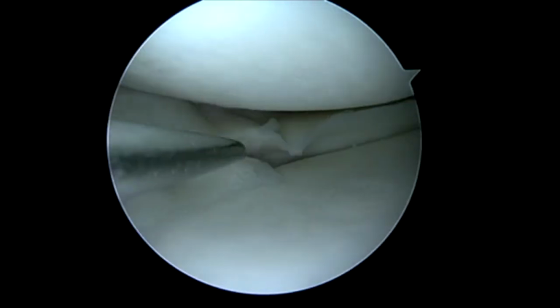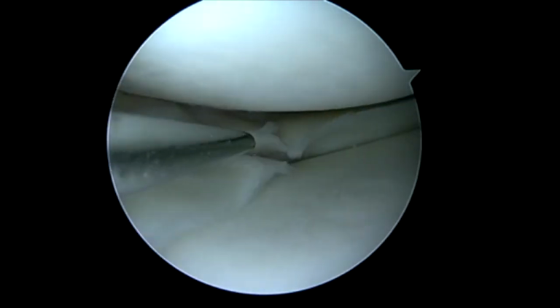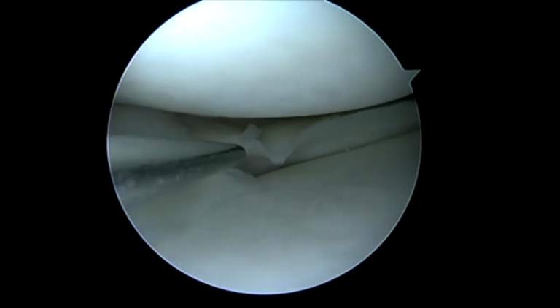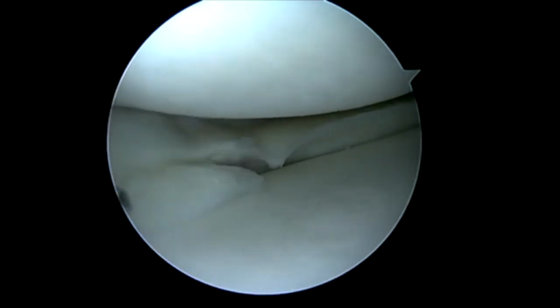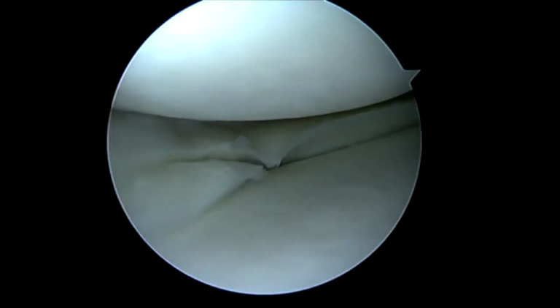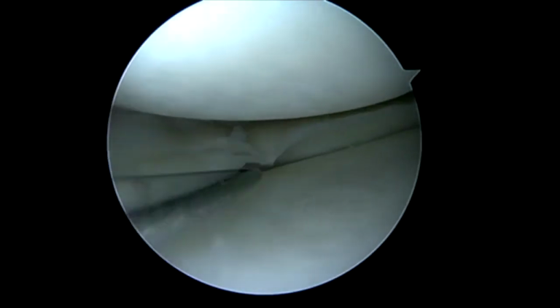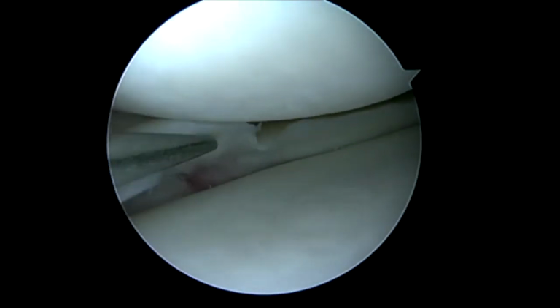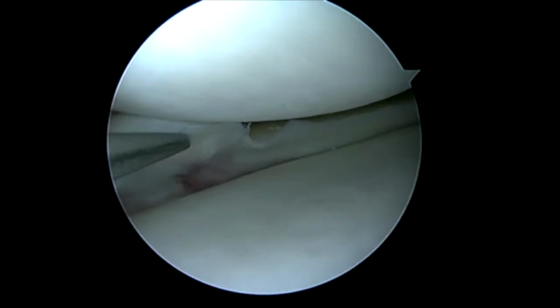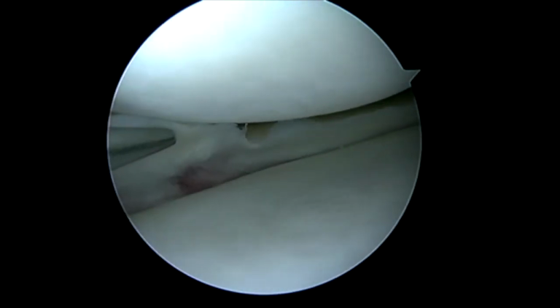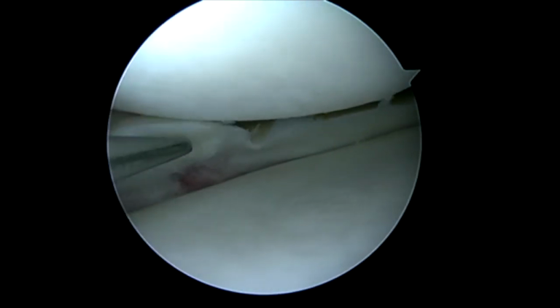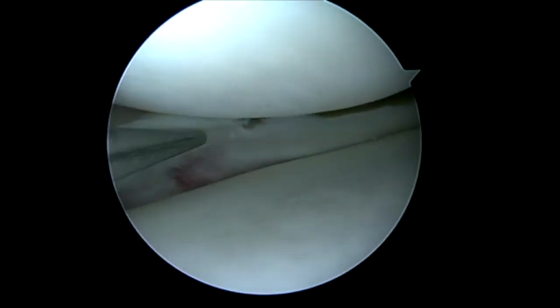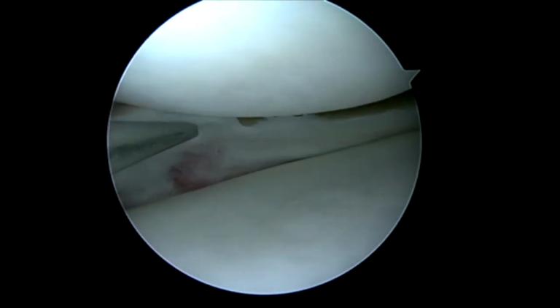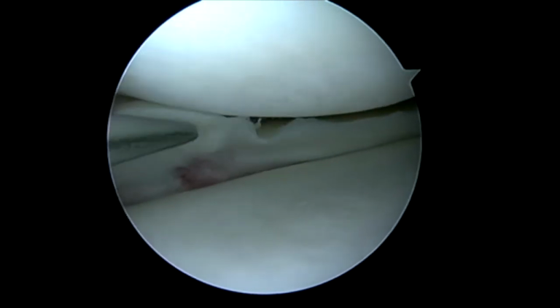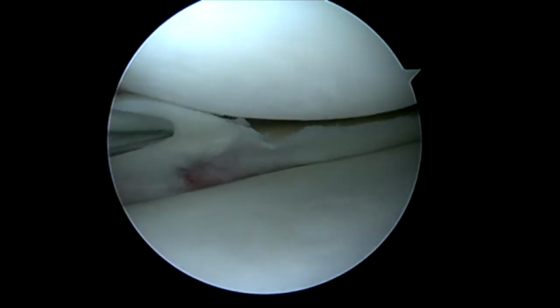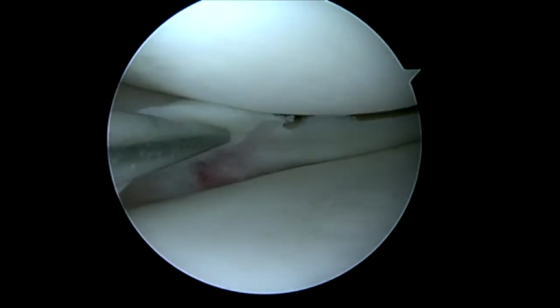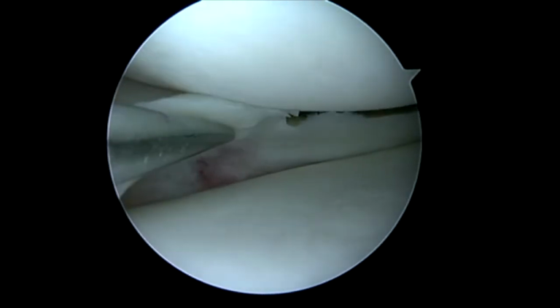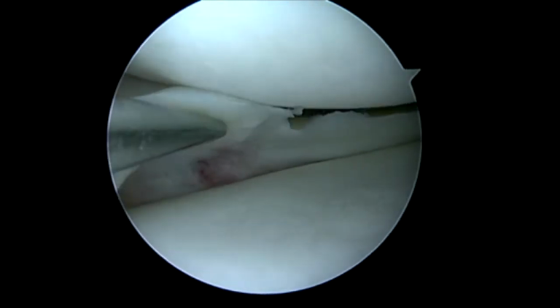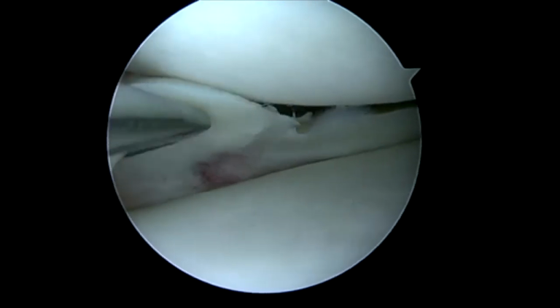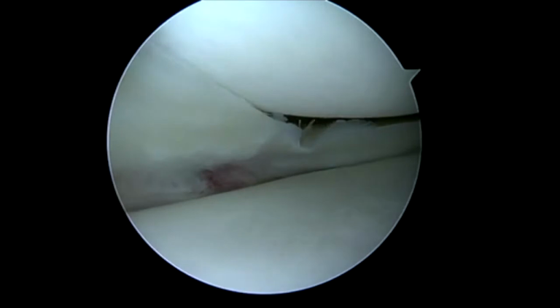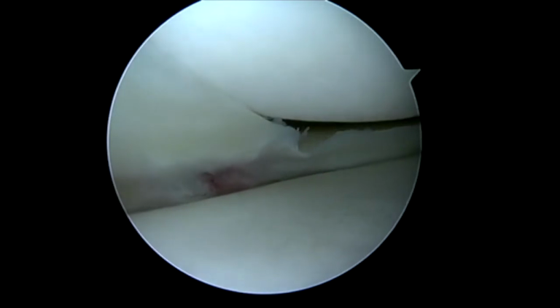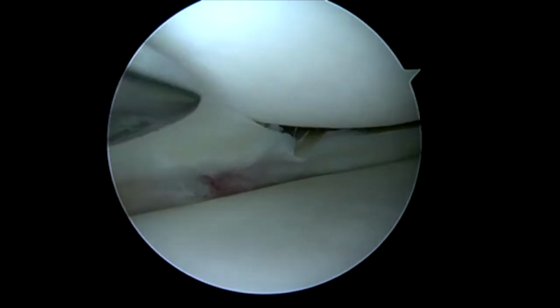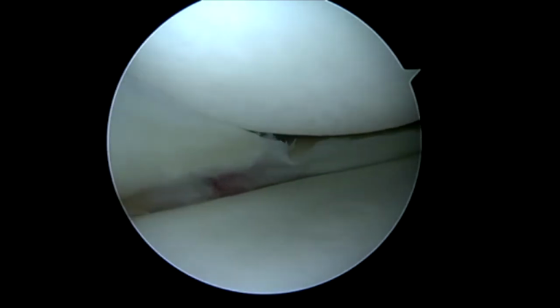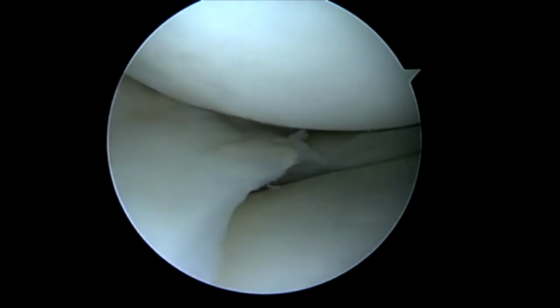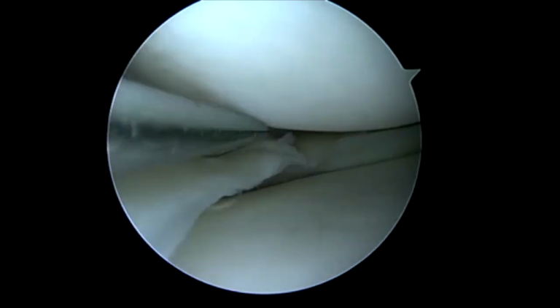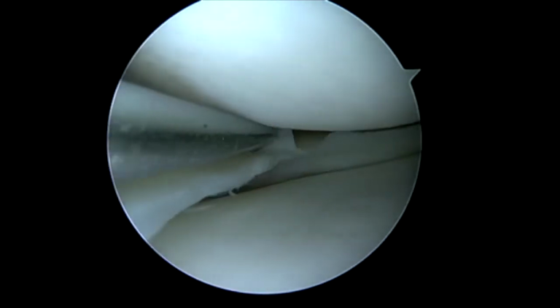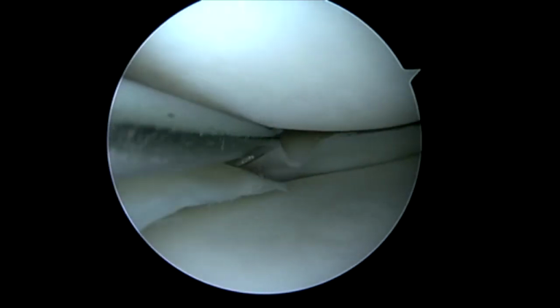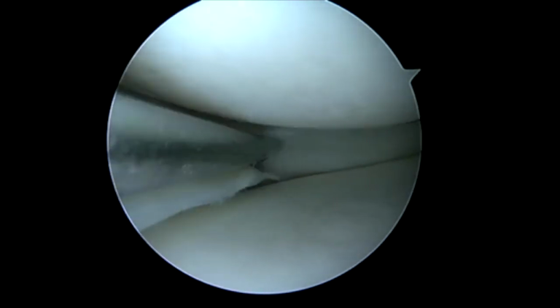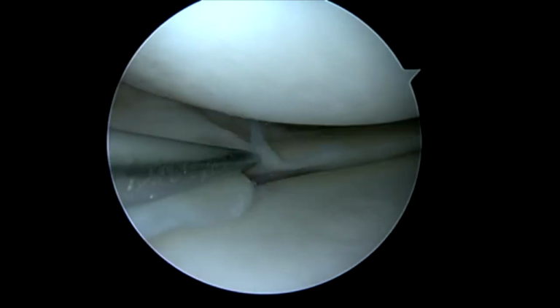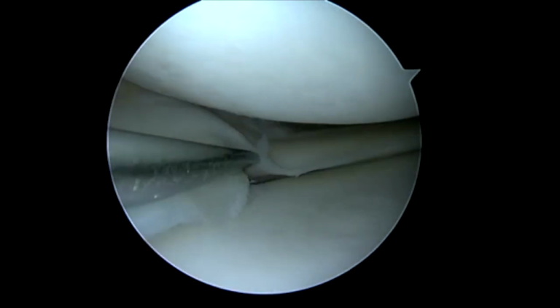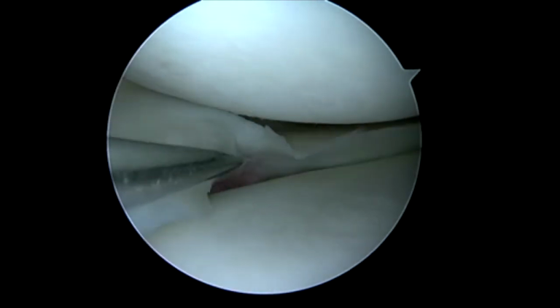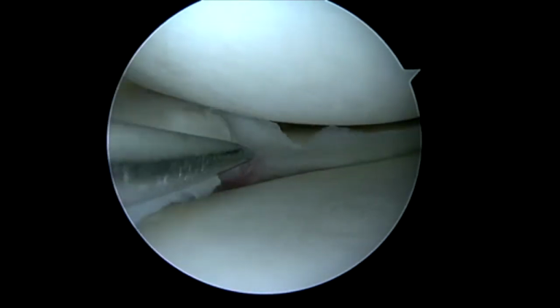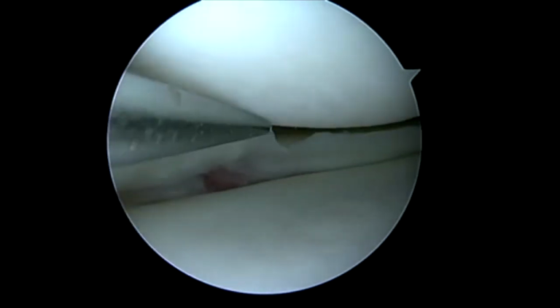This is Dr. Chris Daugherty. Here we're going to cover the repair of an oblique or parrot beak type tear with the NovoStitch Plus.